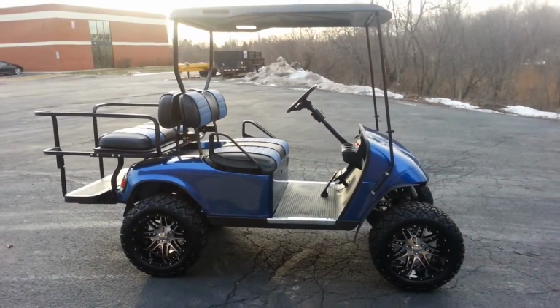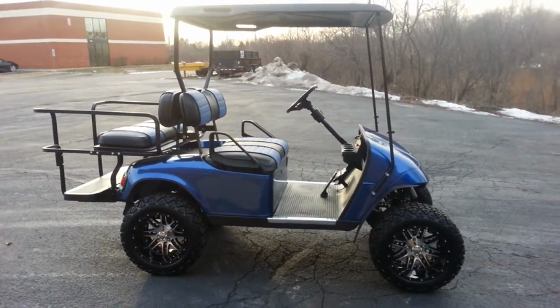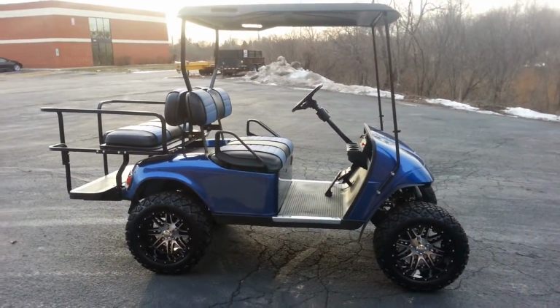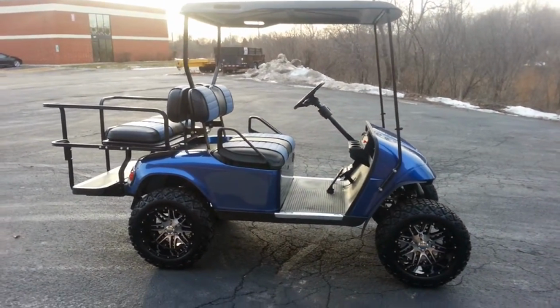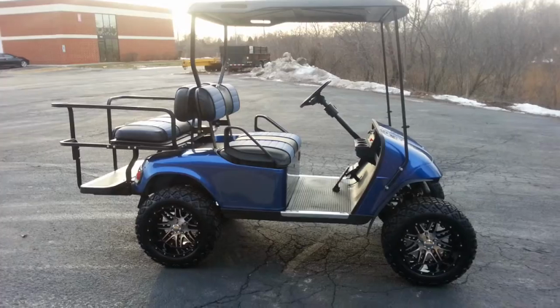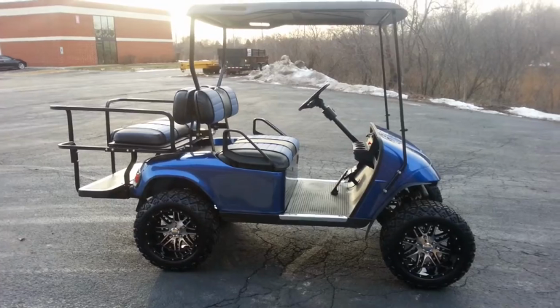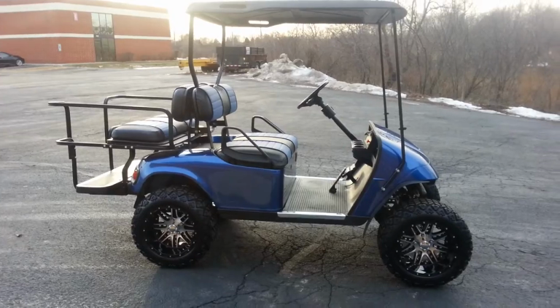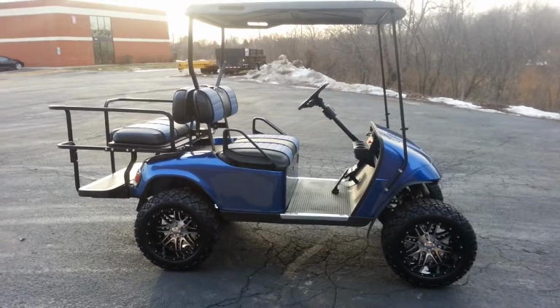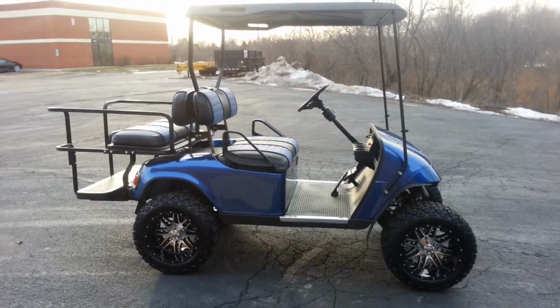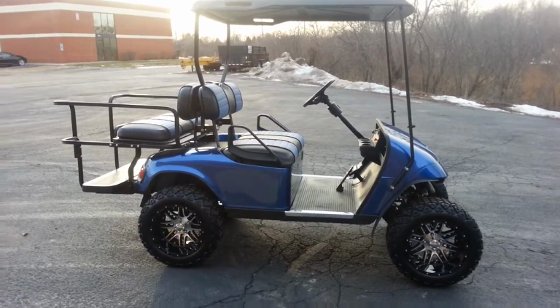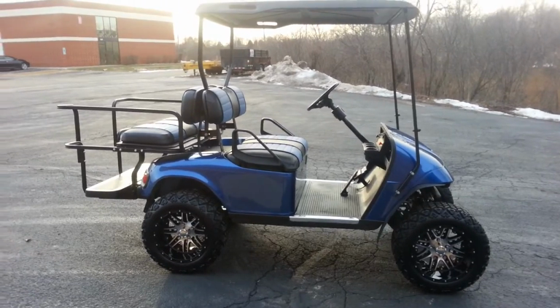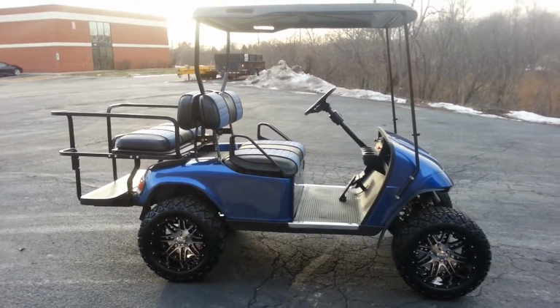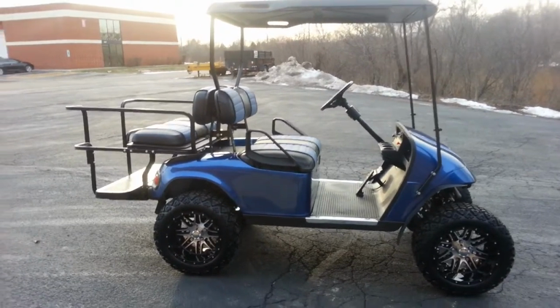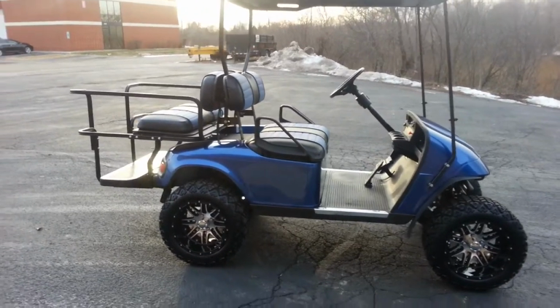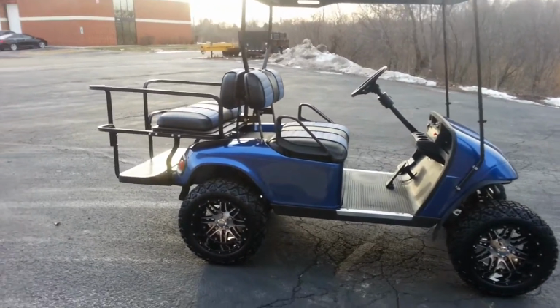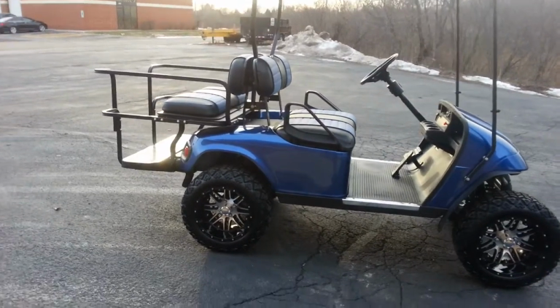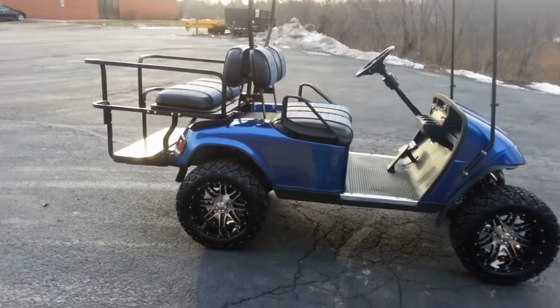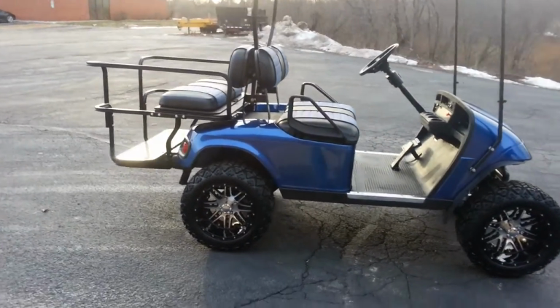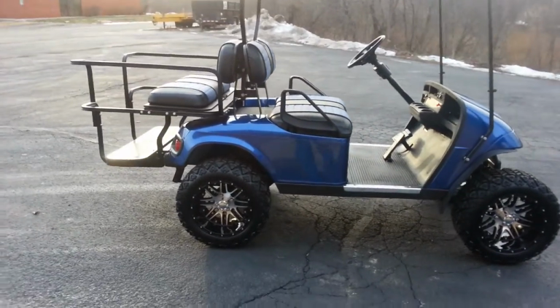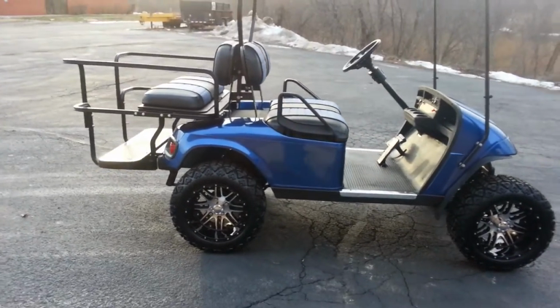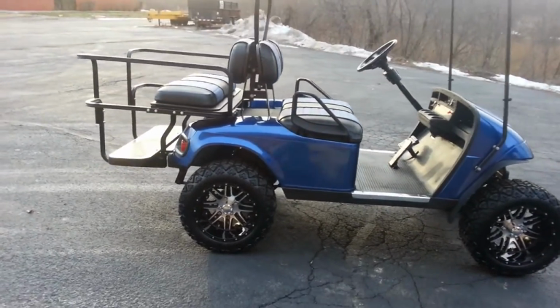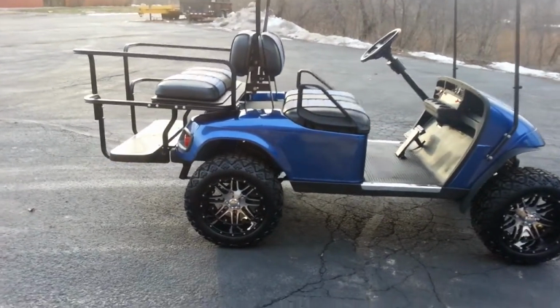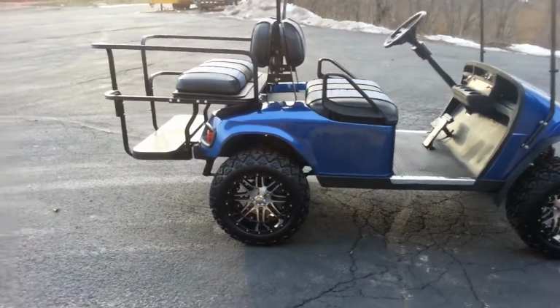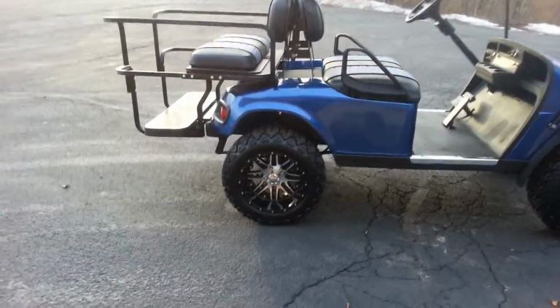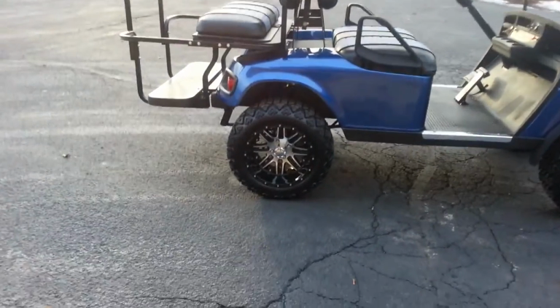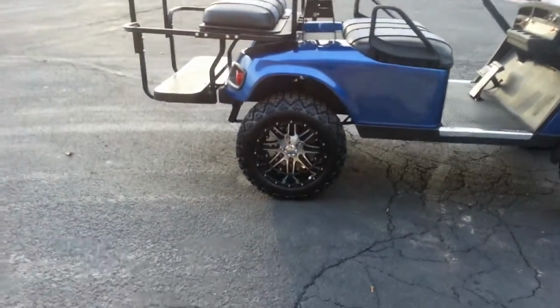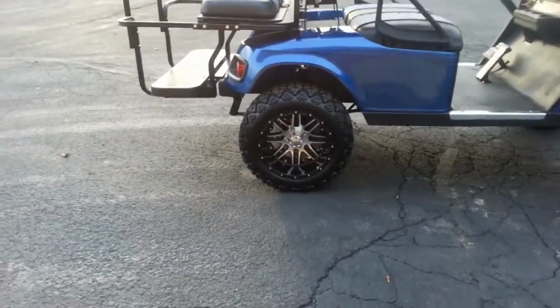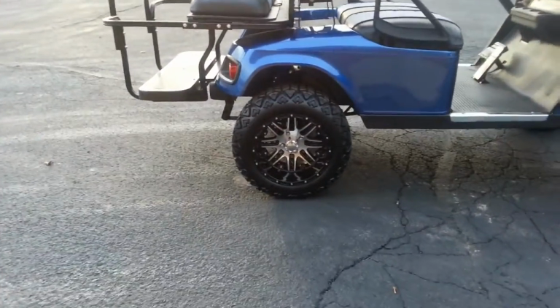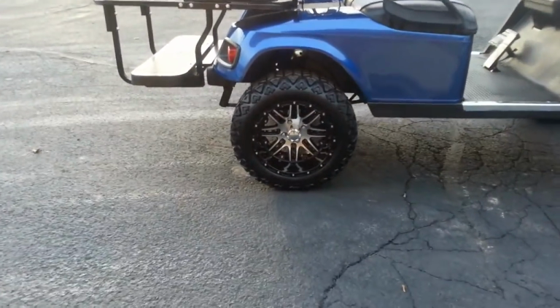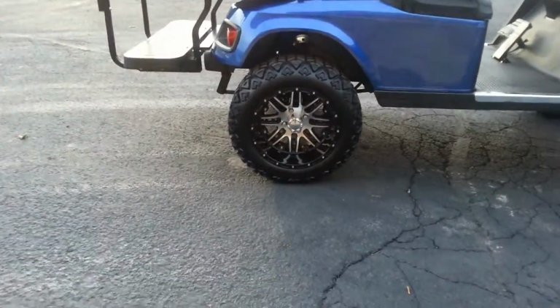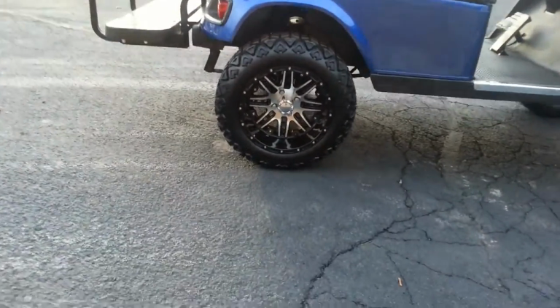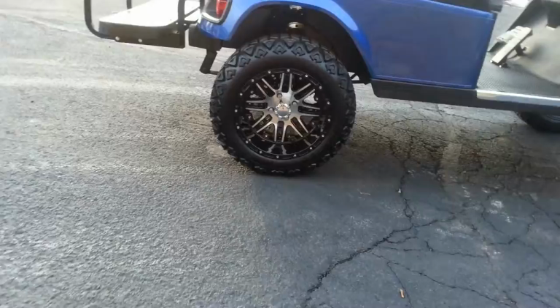We use a factory EasyGo 4-inch lift kit, which easily accommodates those 23-inch tires. There's a better look at those rims.